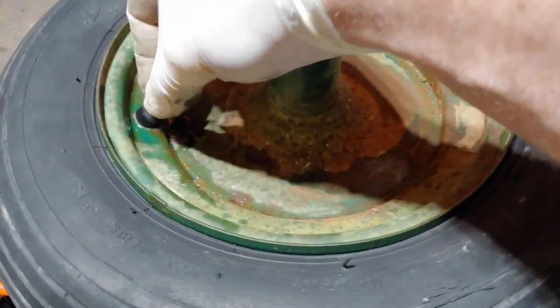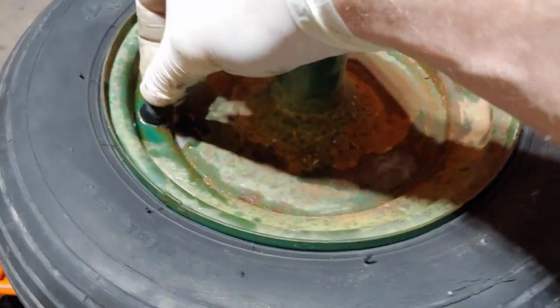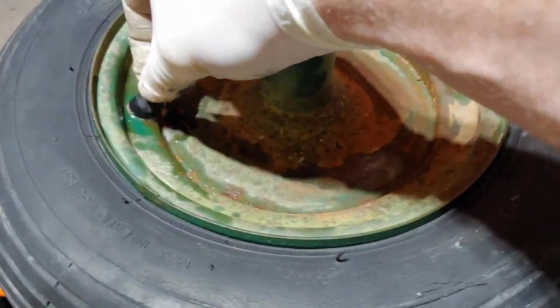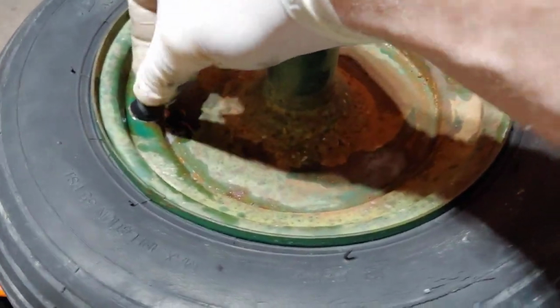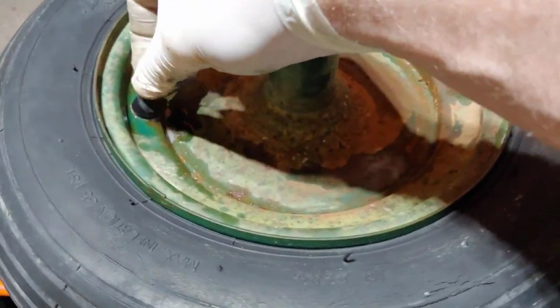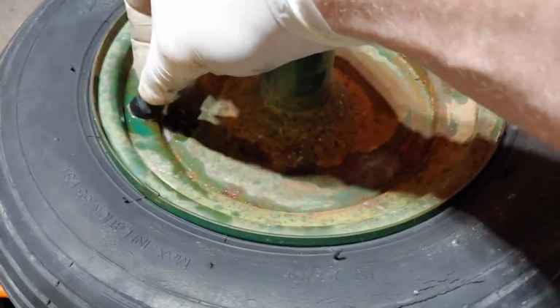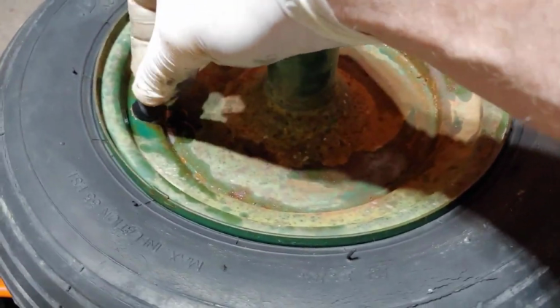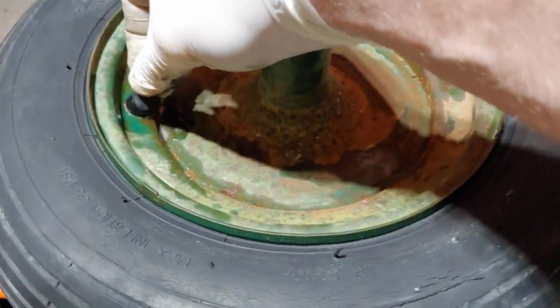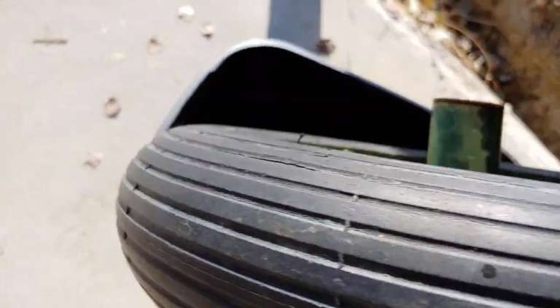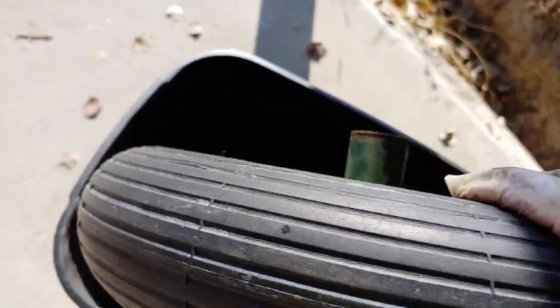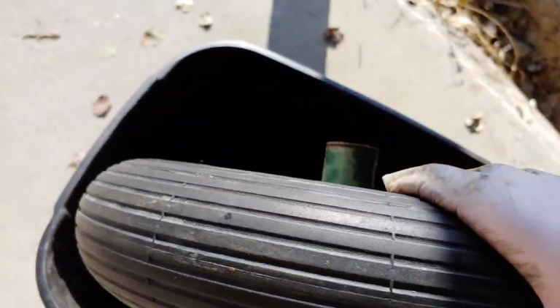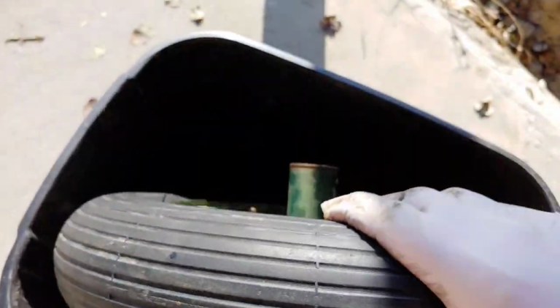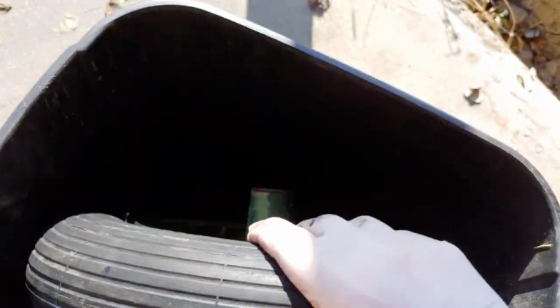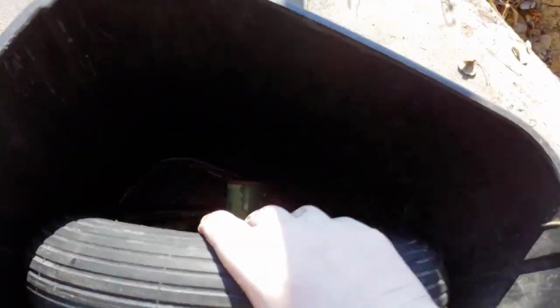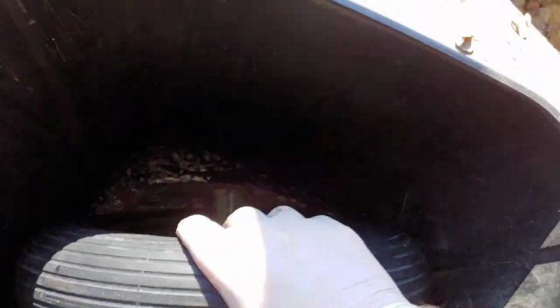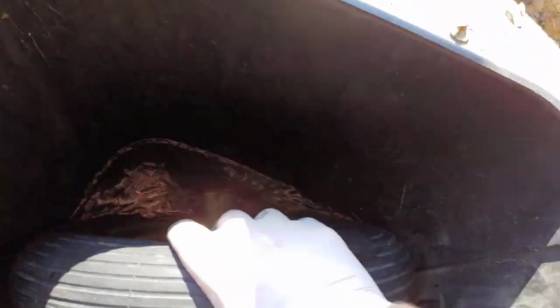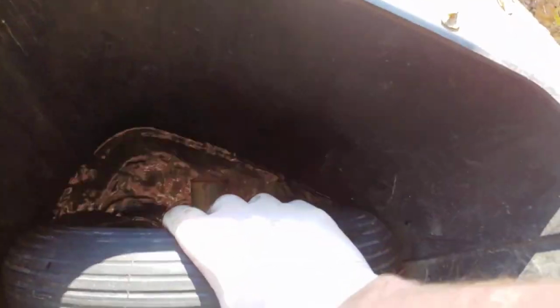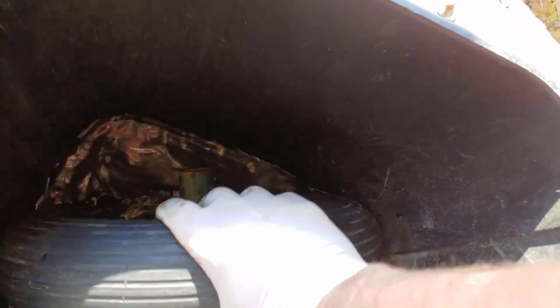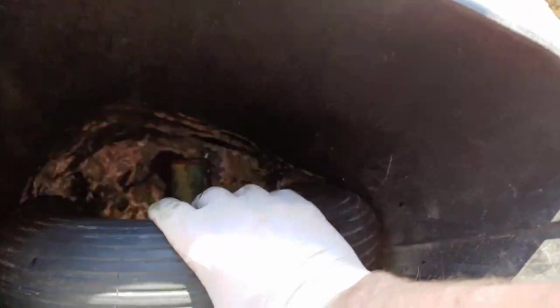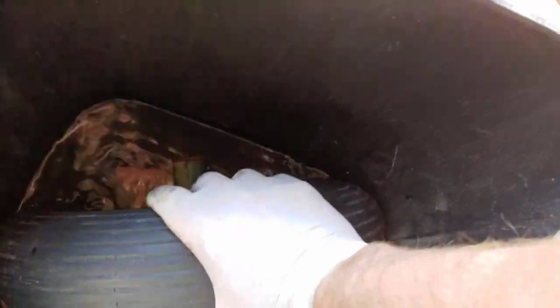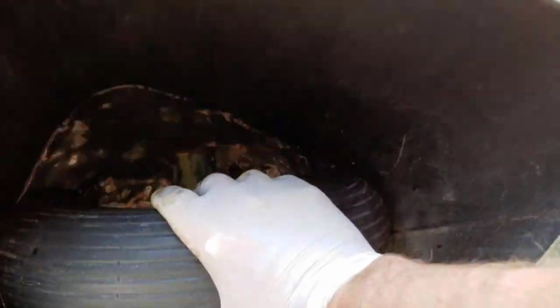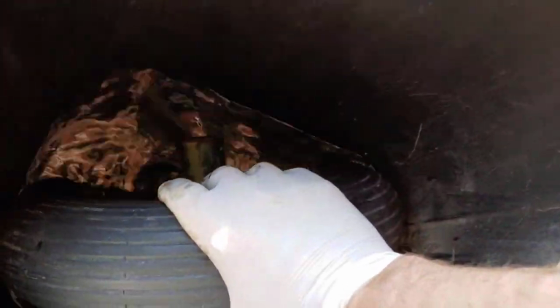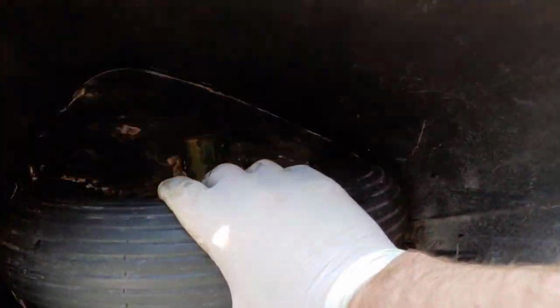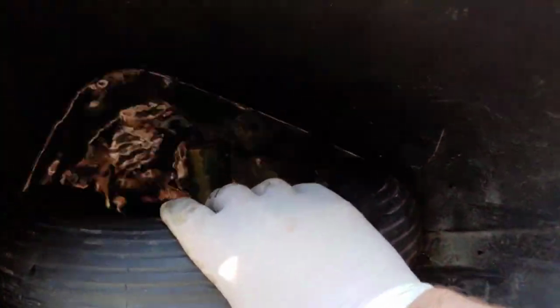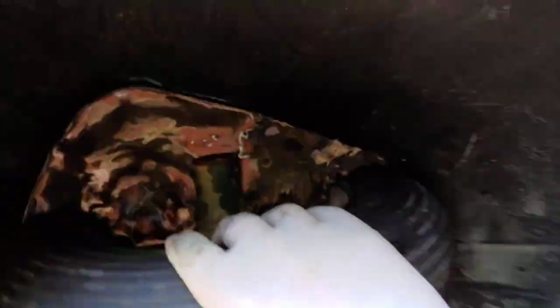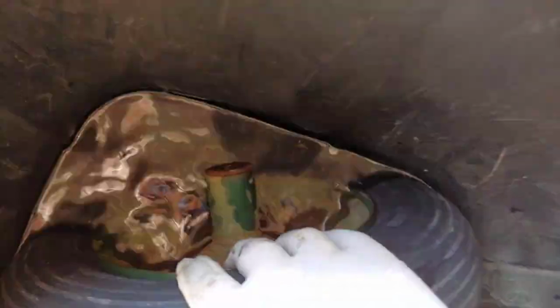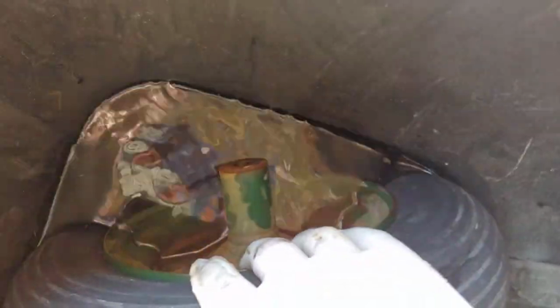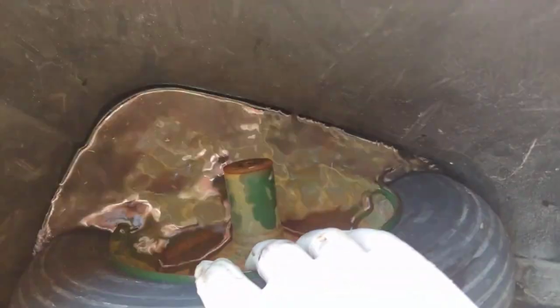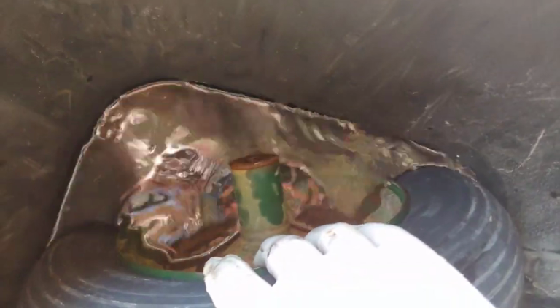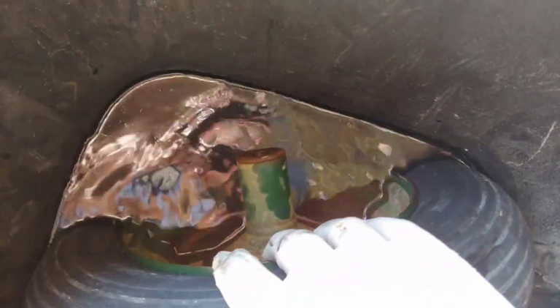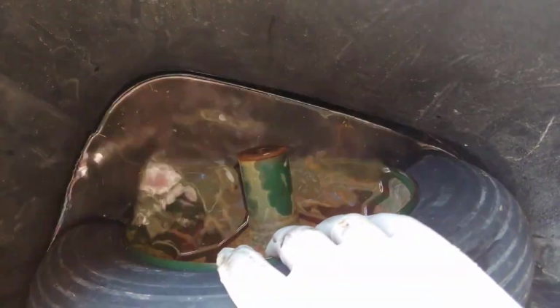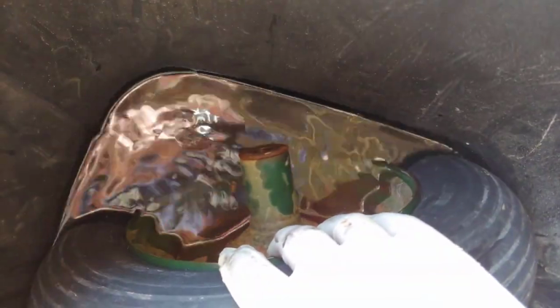I put it in water again just to make sure it's working, and as you can see, no leaks.